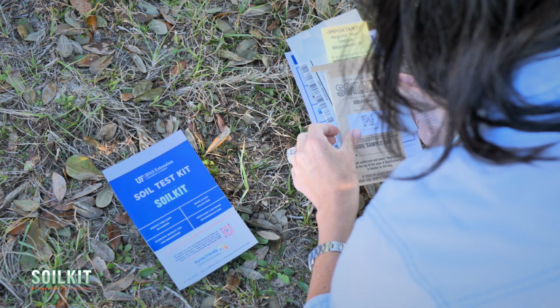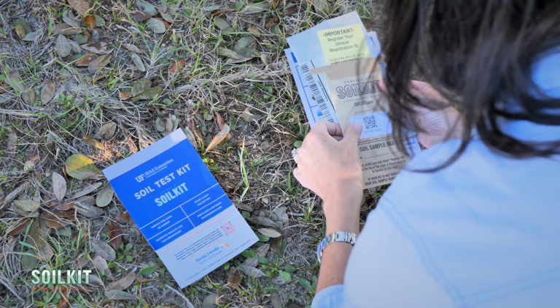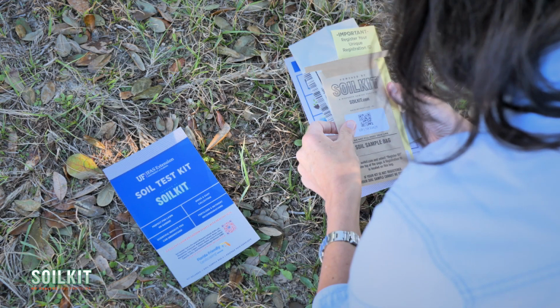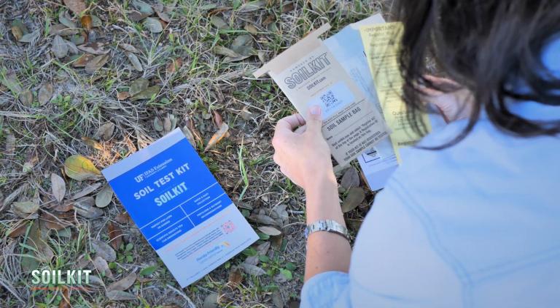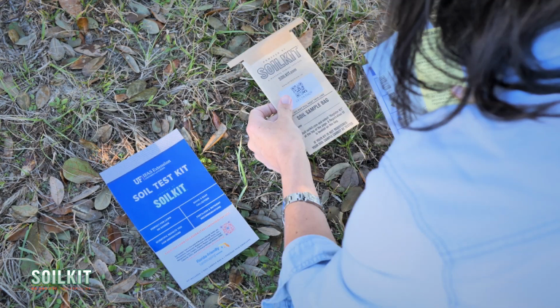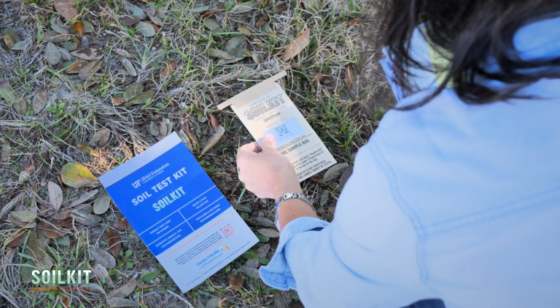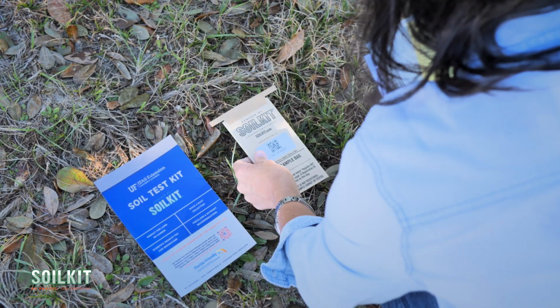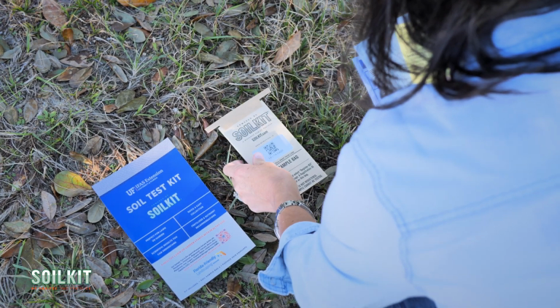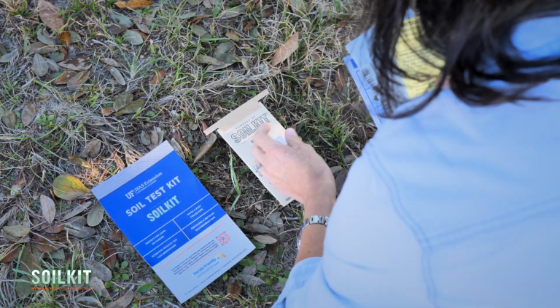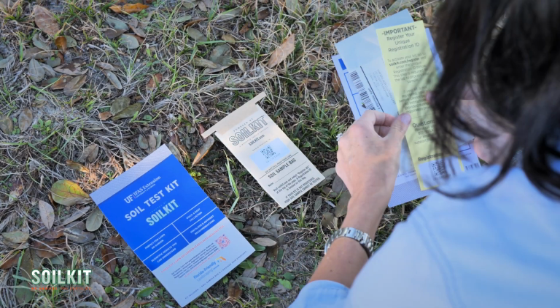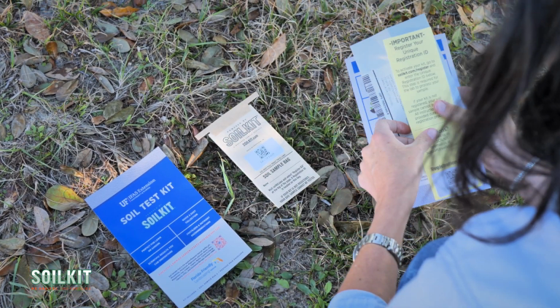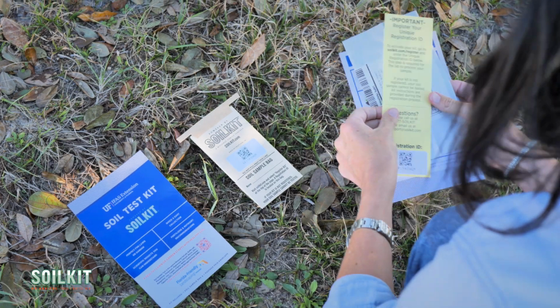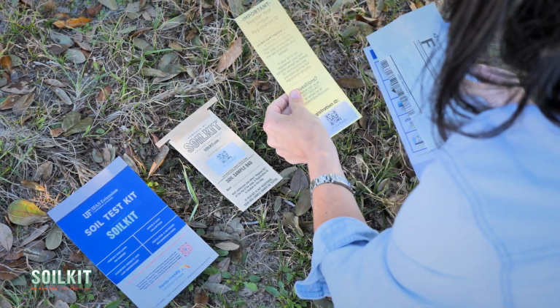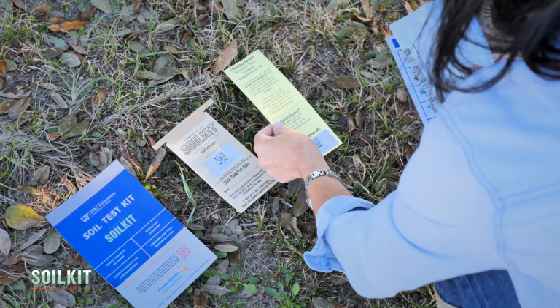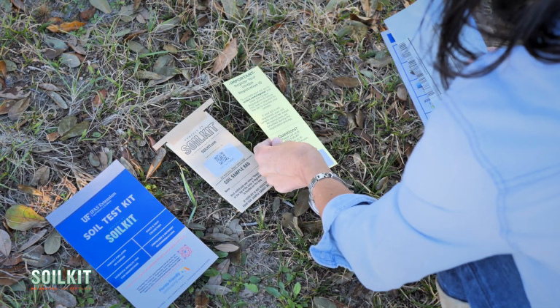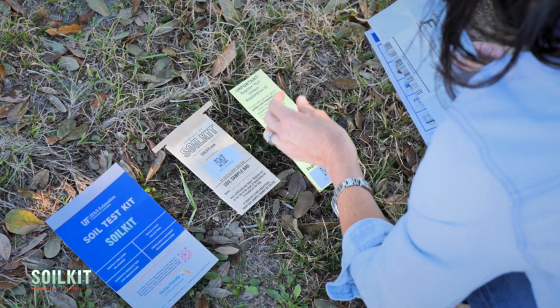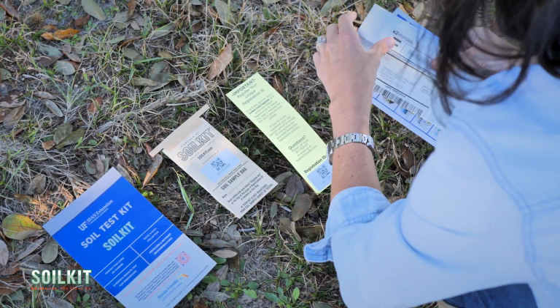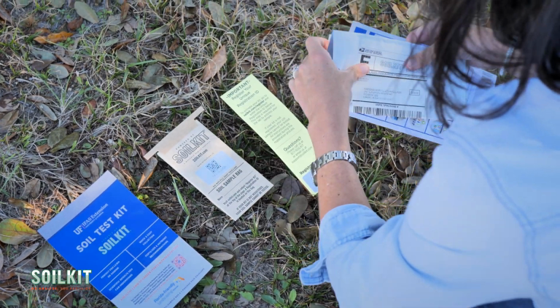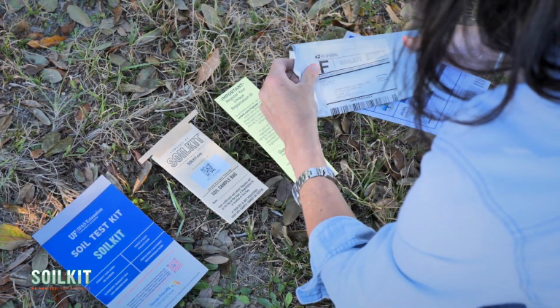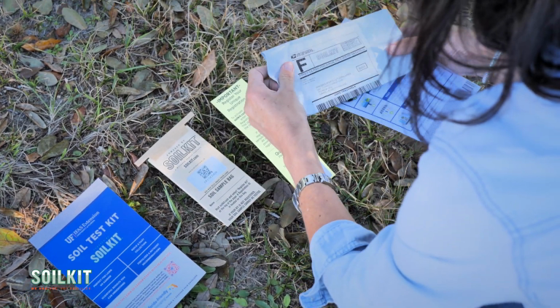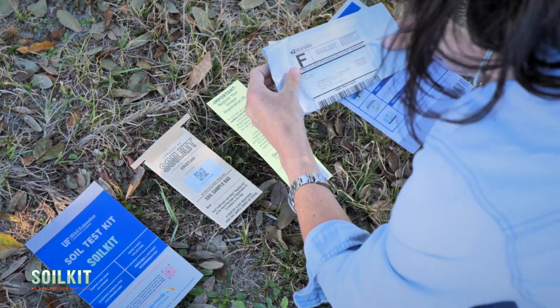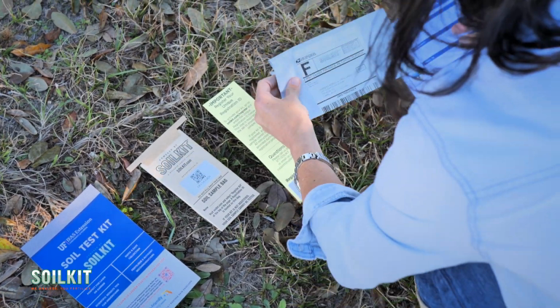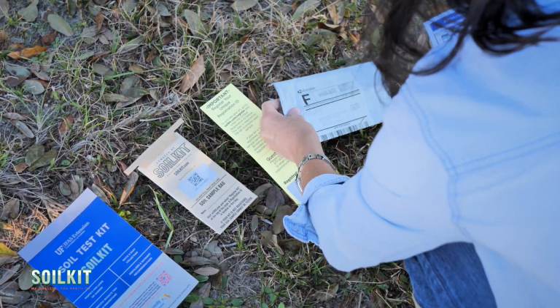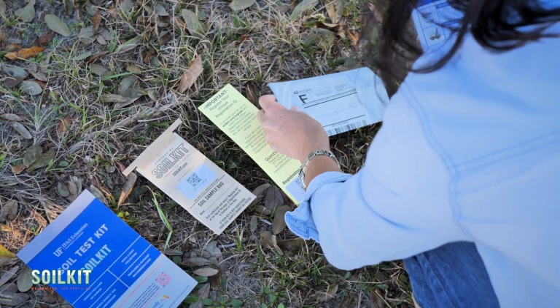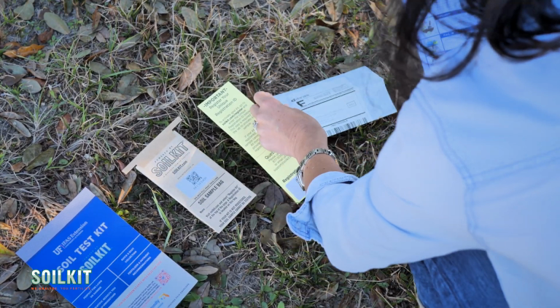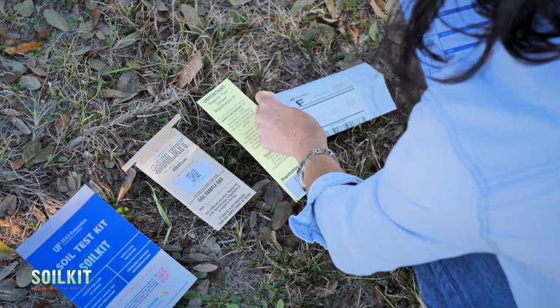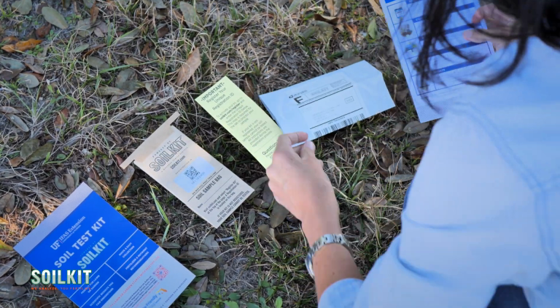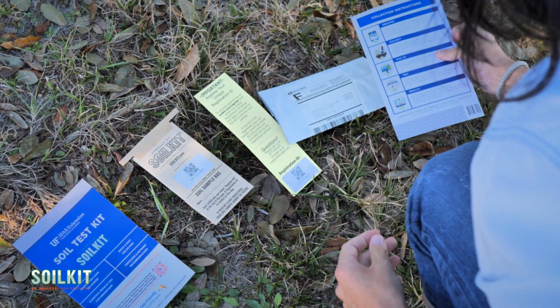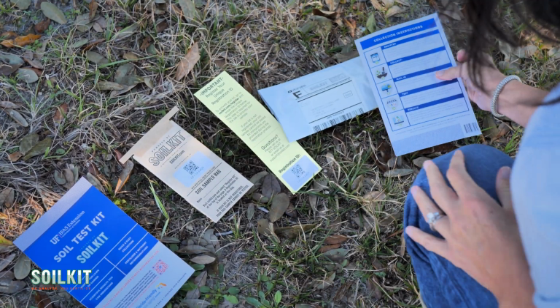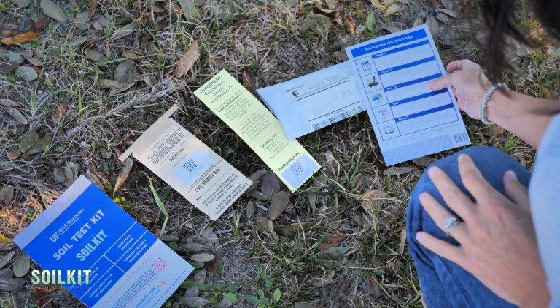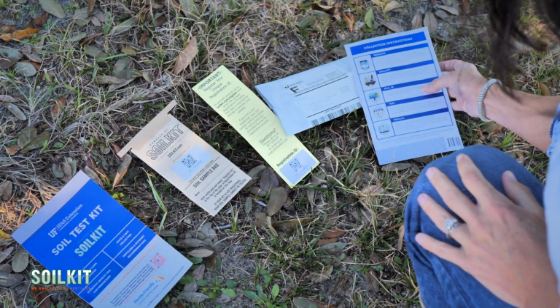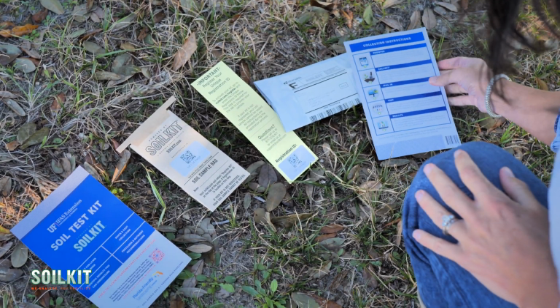The University of Florida Soil Test Kits come with a sample bag, prepaid mailing envelope, customer care card, and instructions.